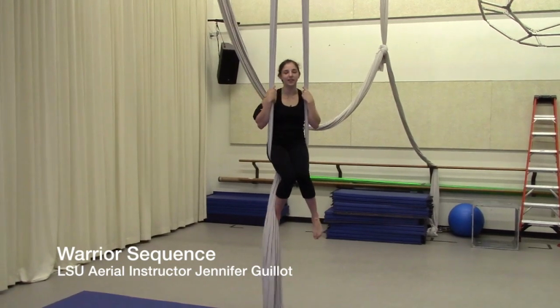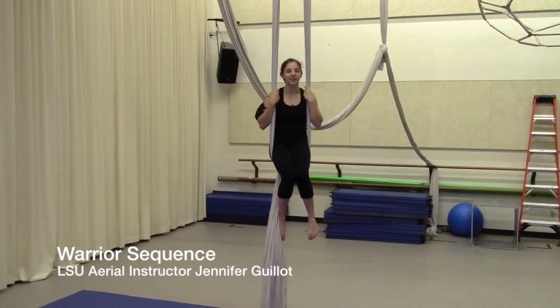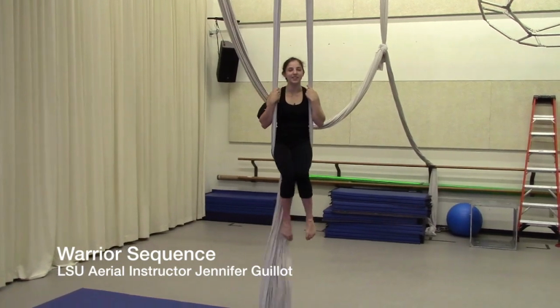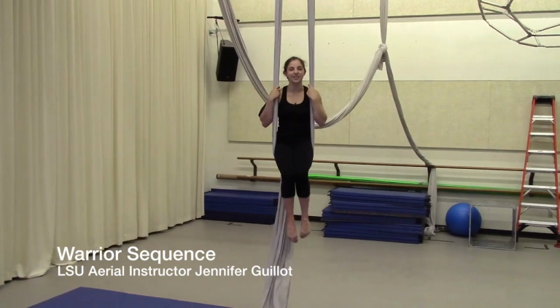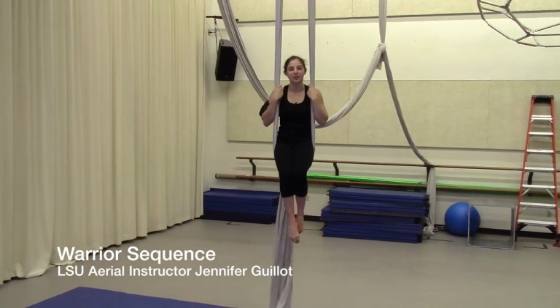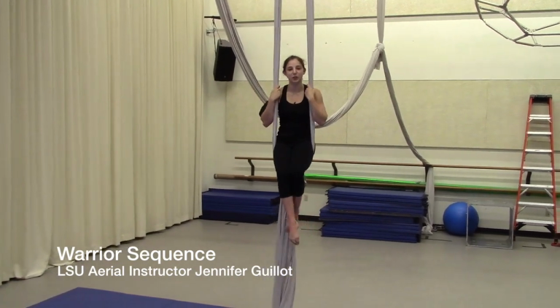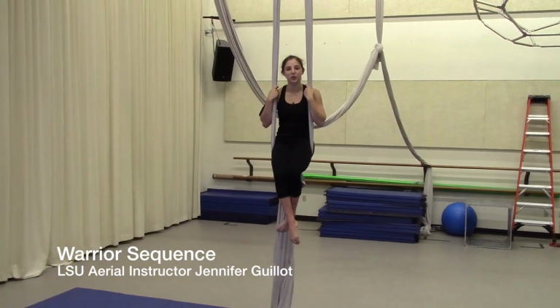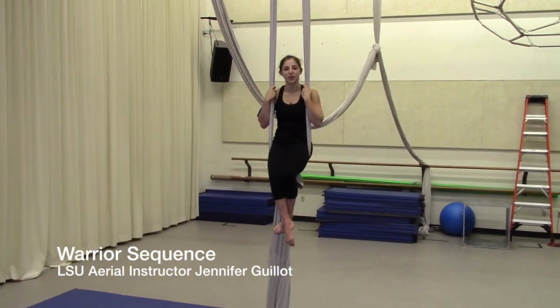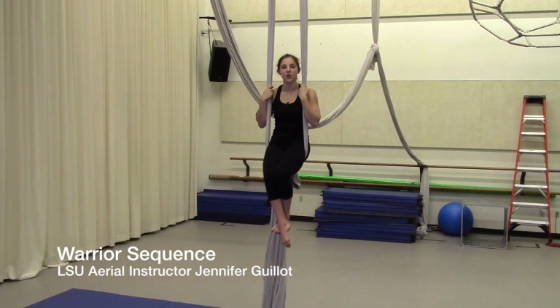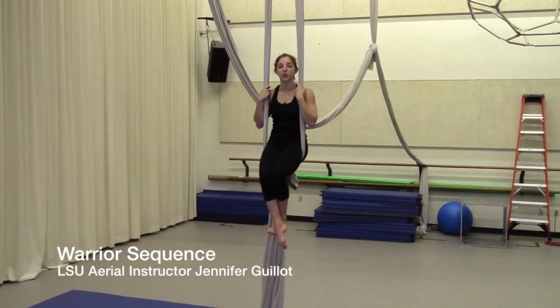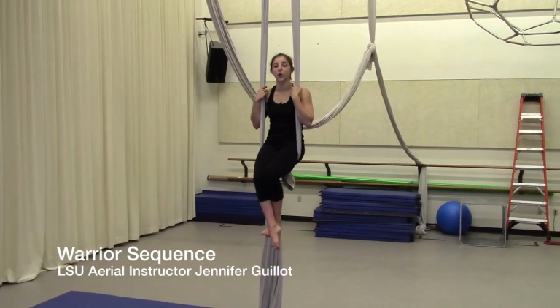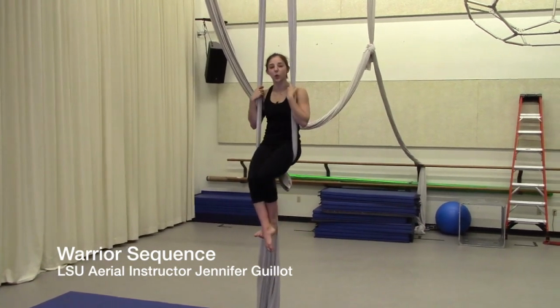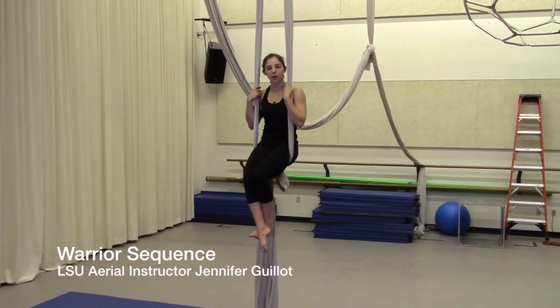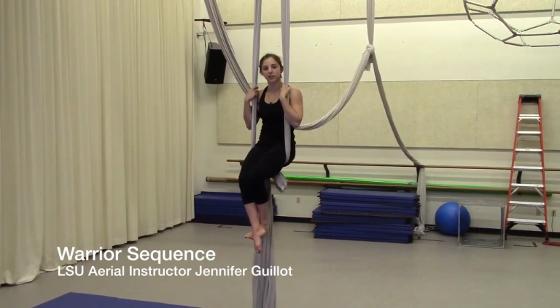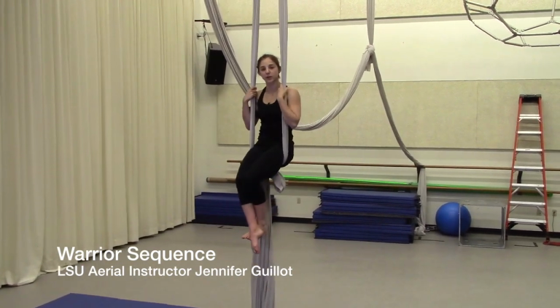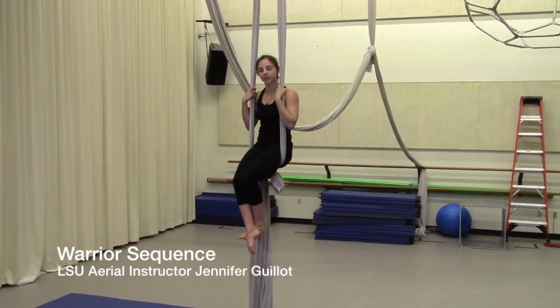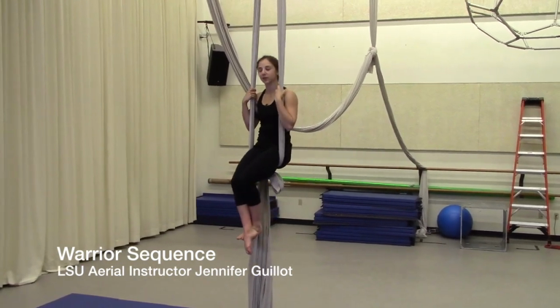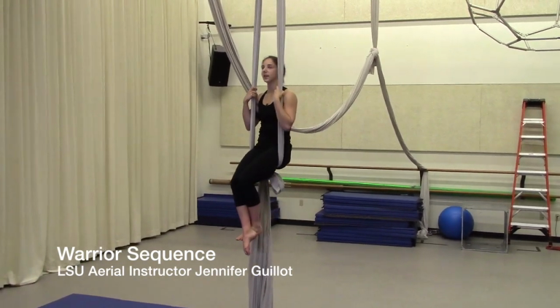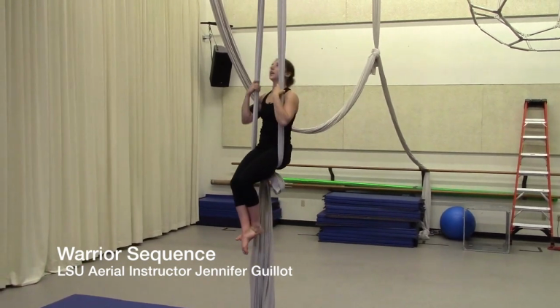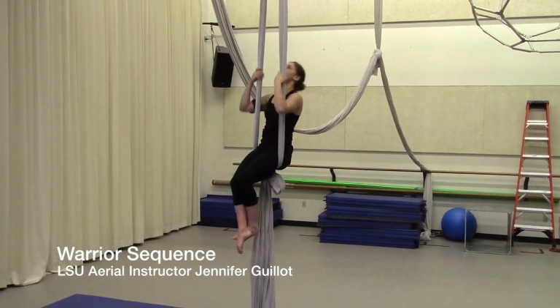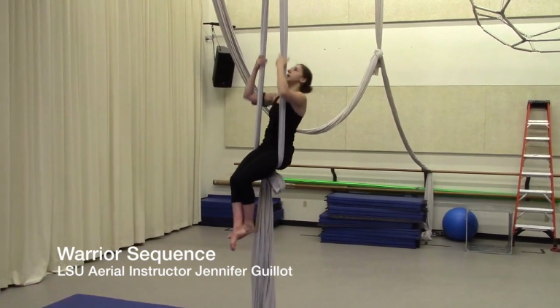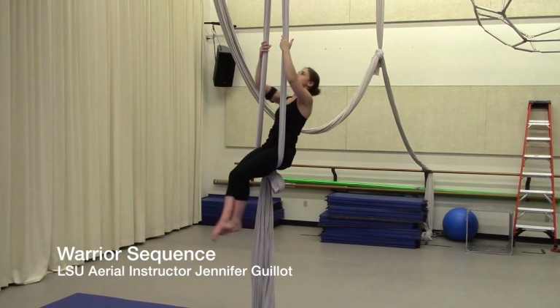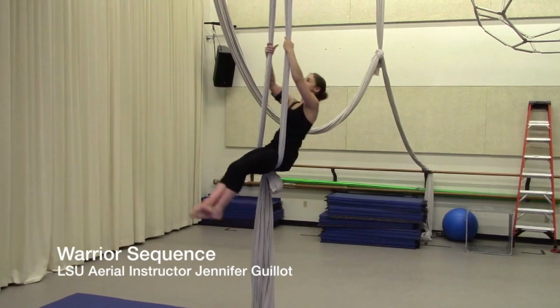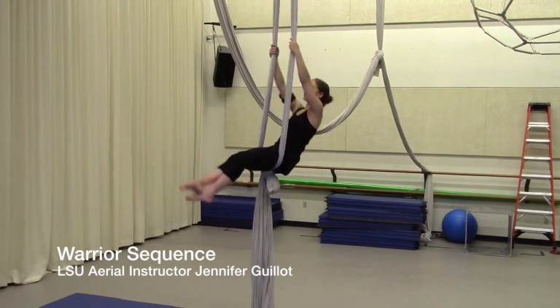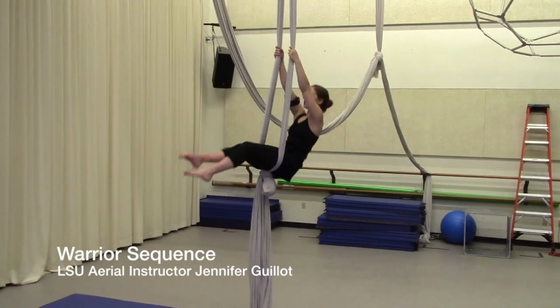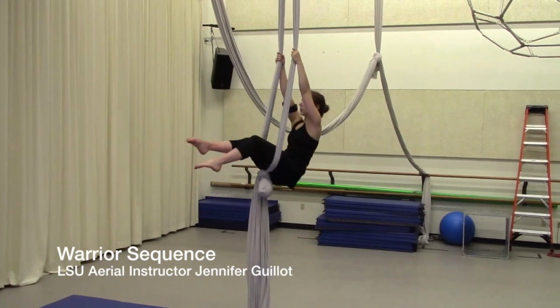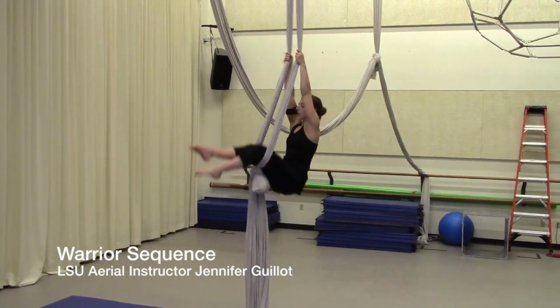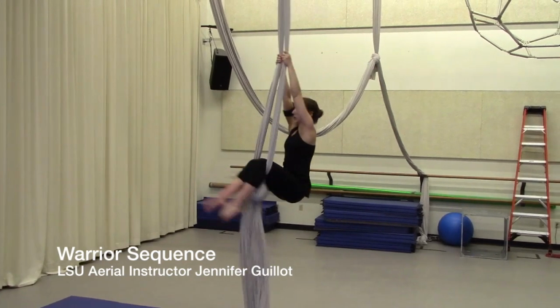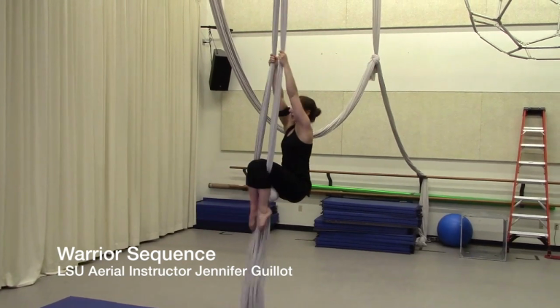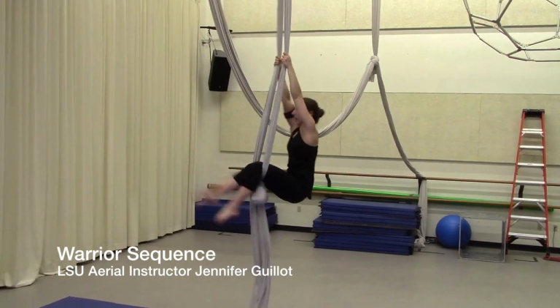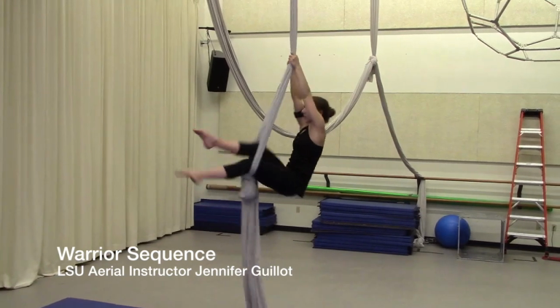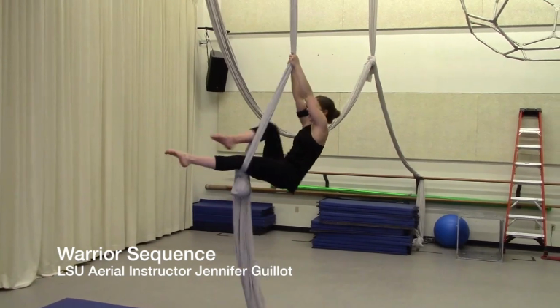This is the instructional video for the Warrior Sequence. It begins by doing a candy cane.